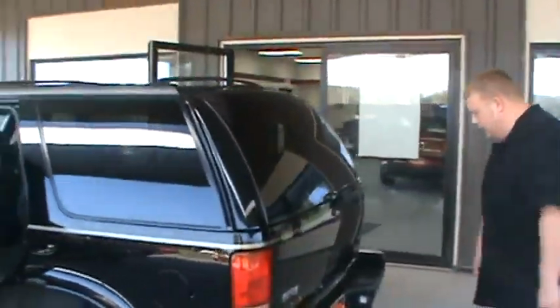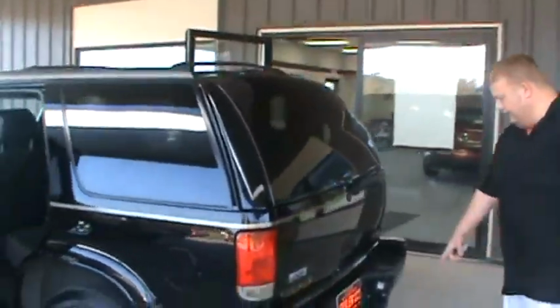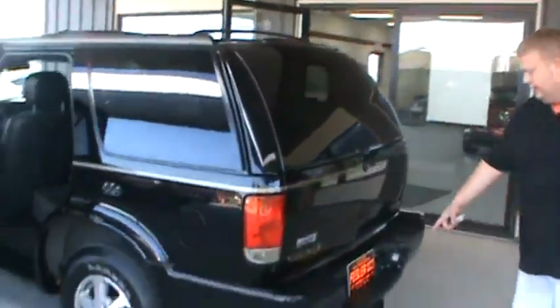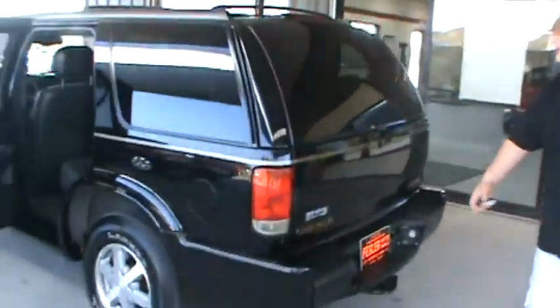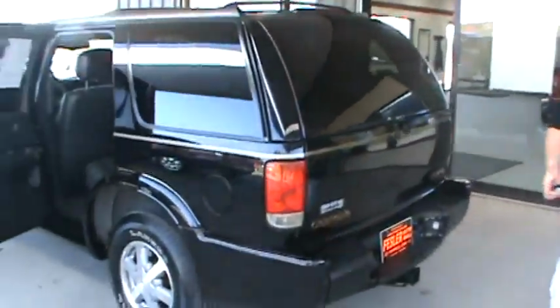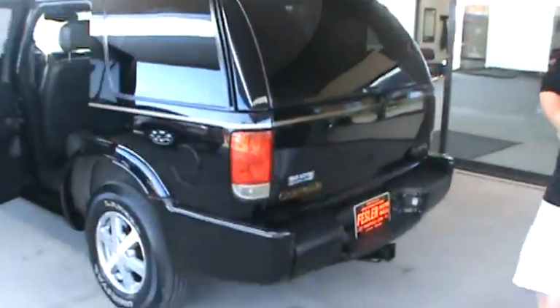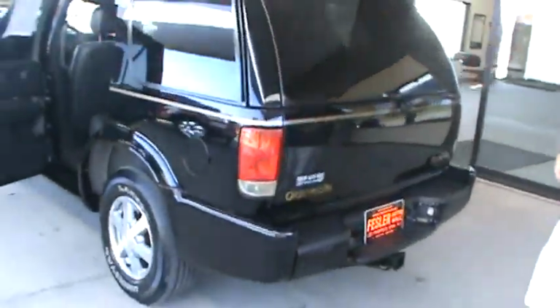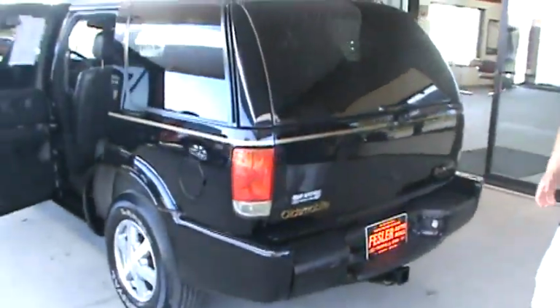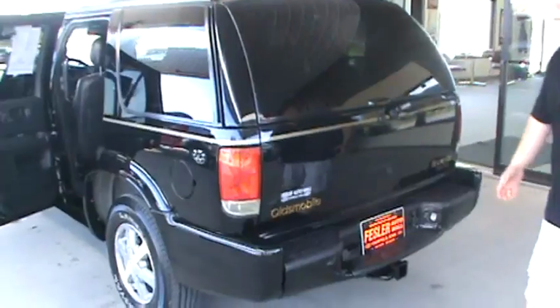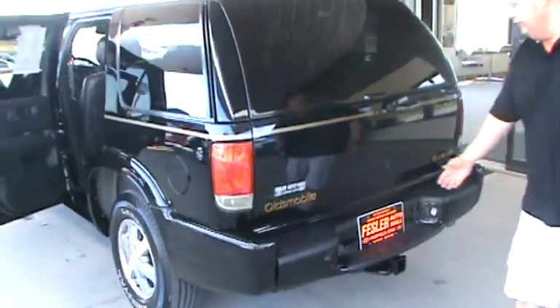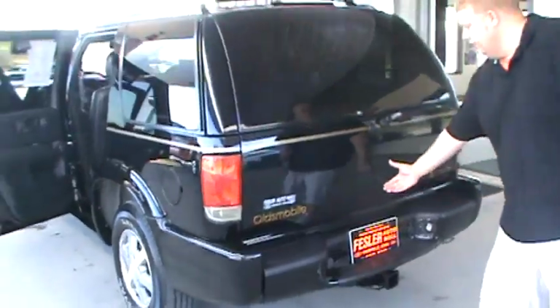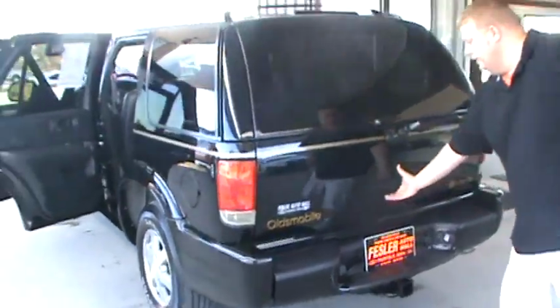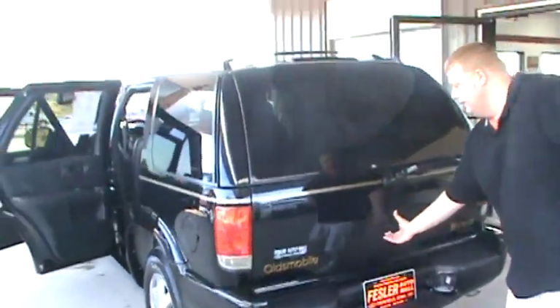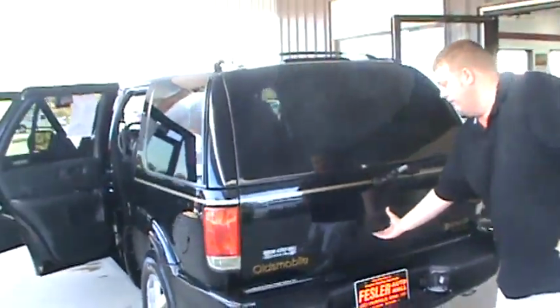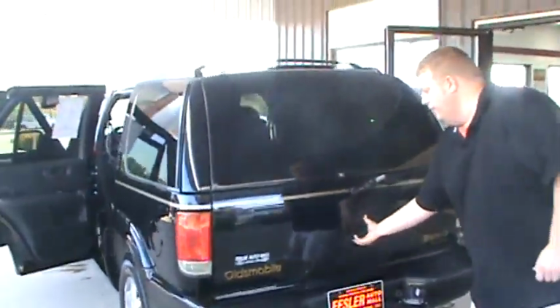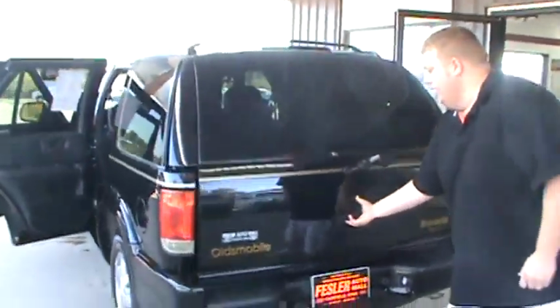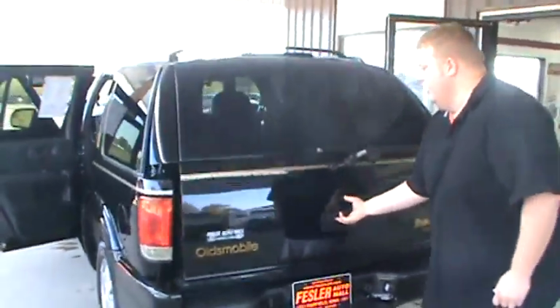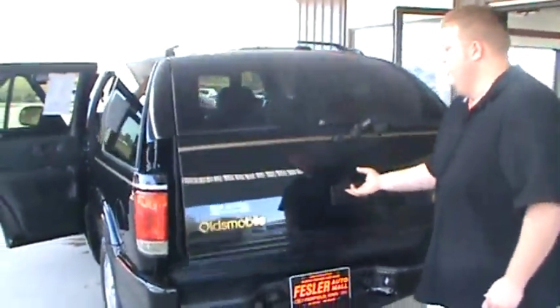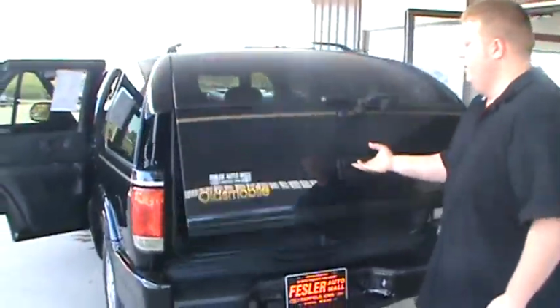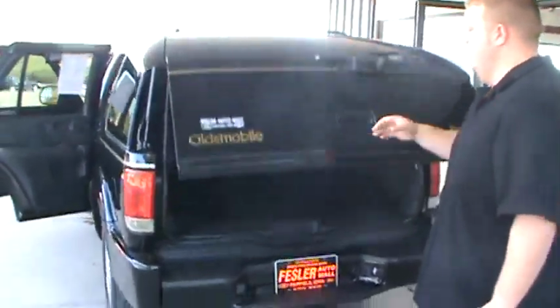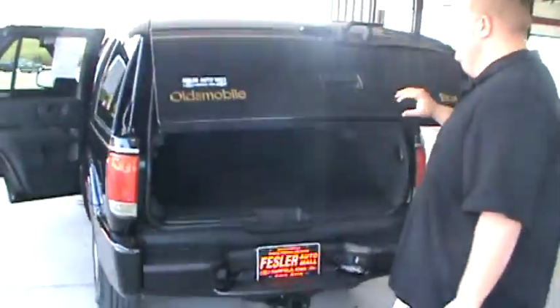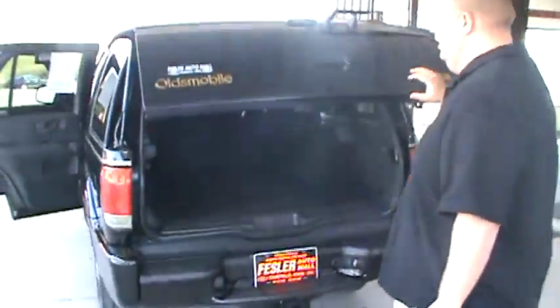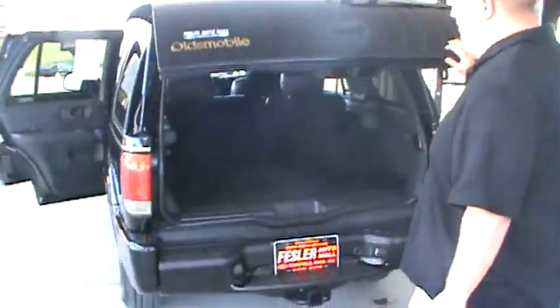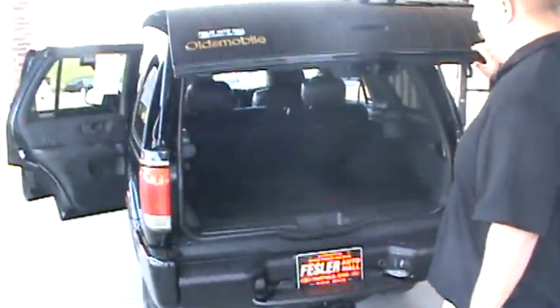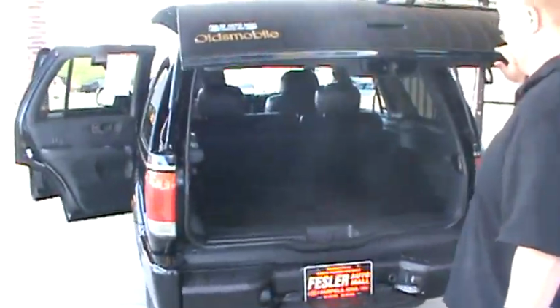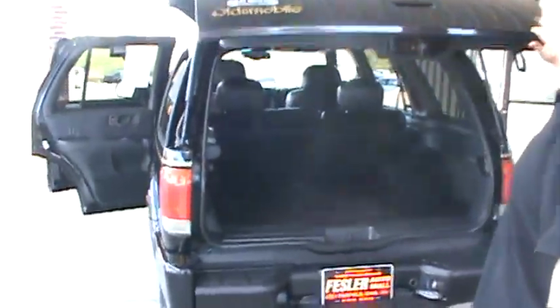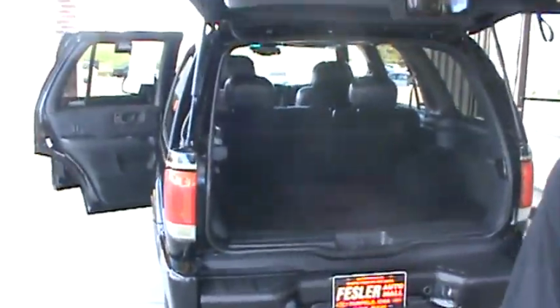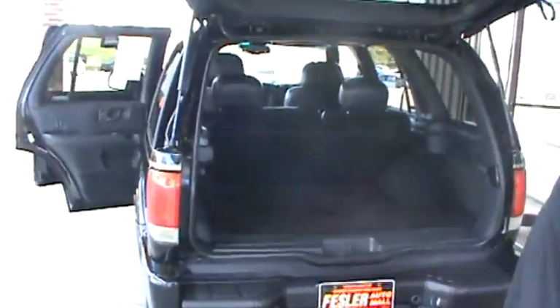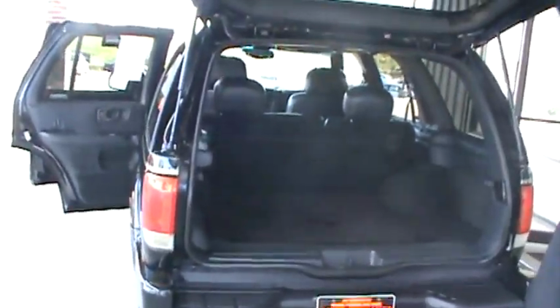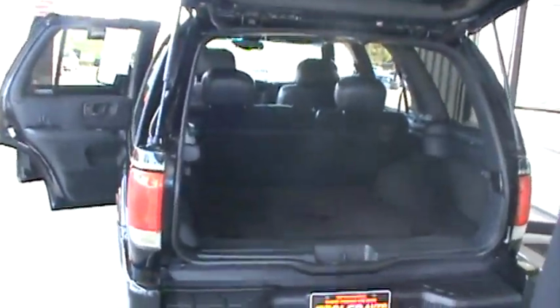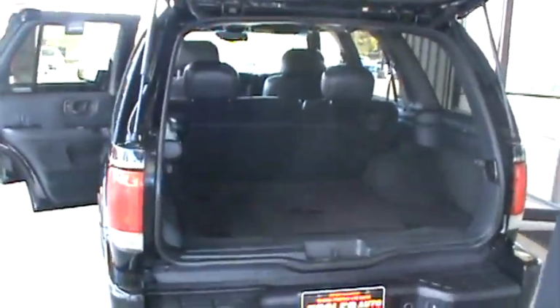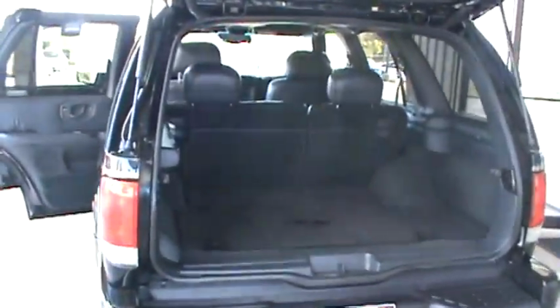Like I said, this one does have the SmartTrak all-wheel drive system, so it's definitely going to be a nice vehicle when it comes to winter conditions.